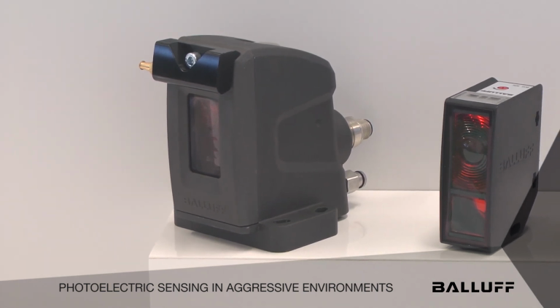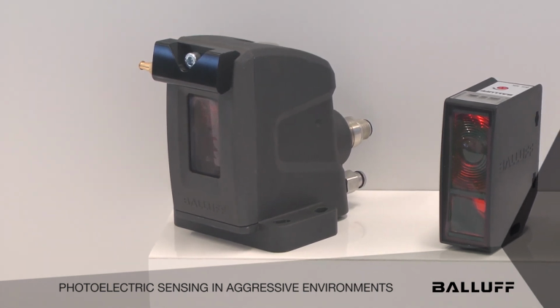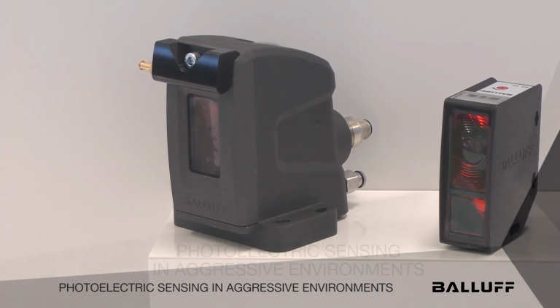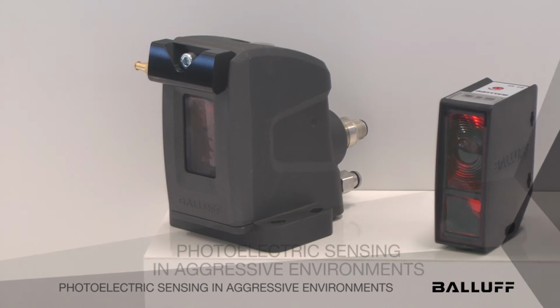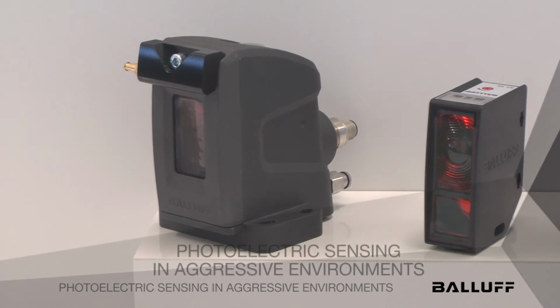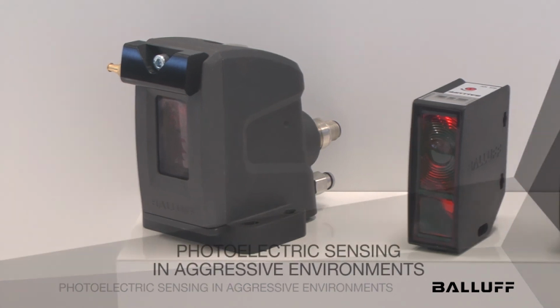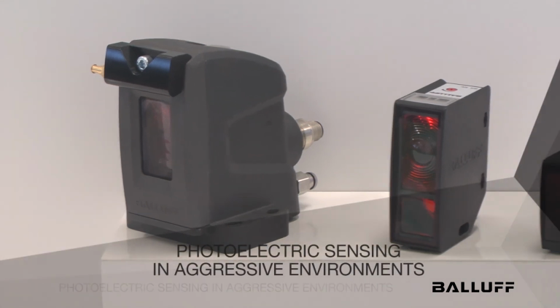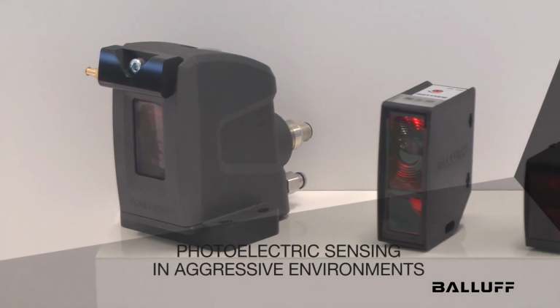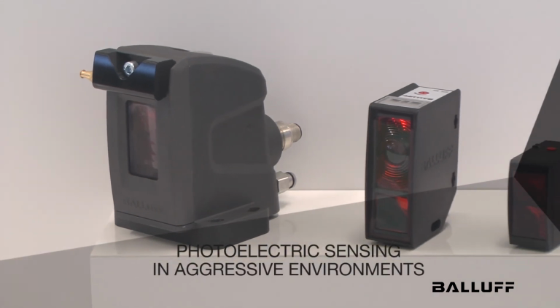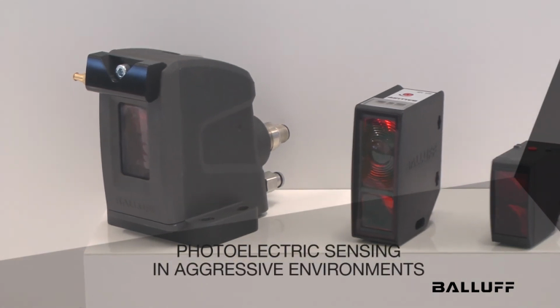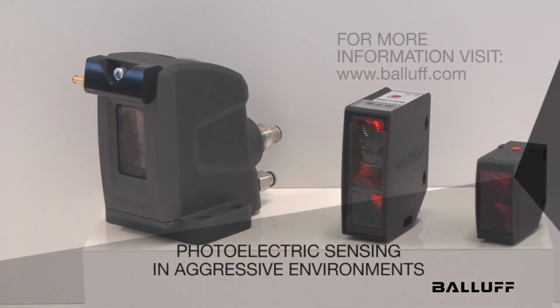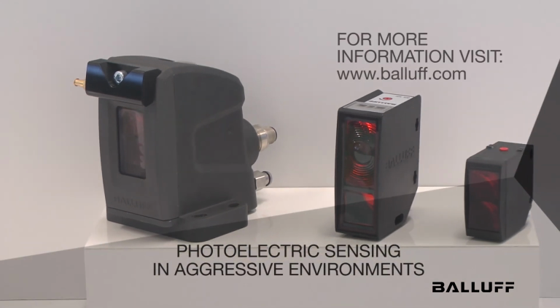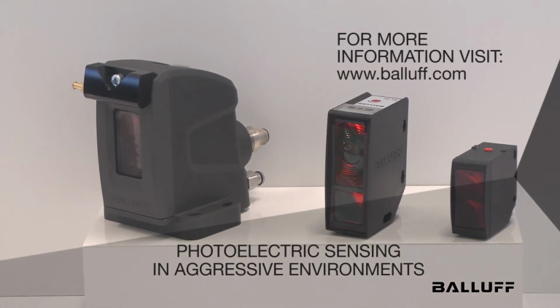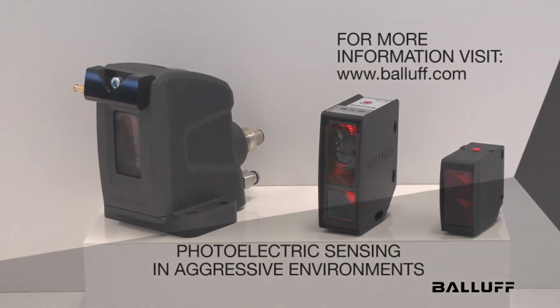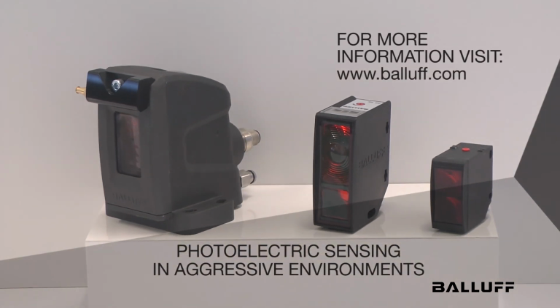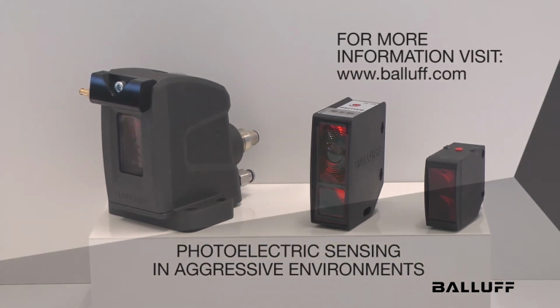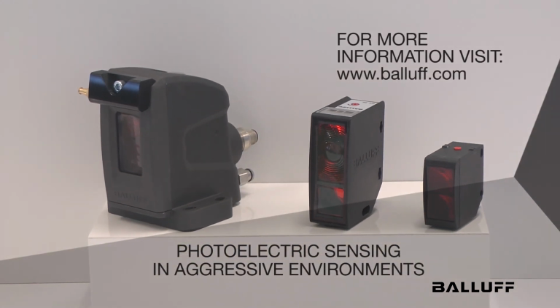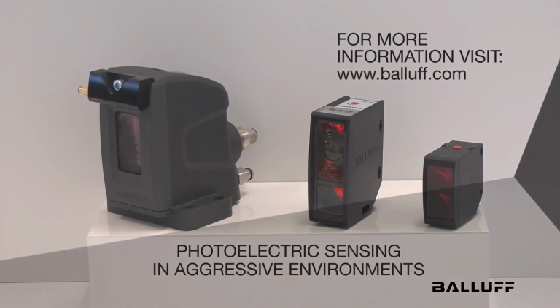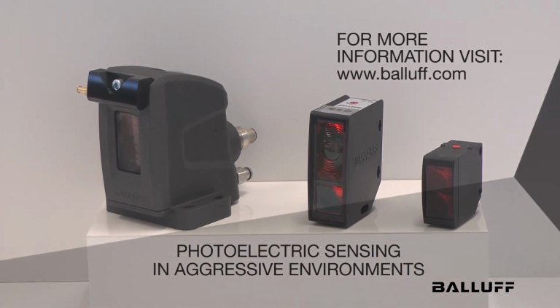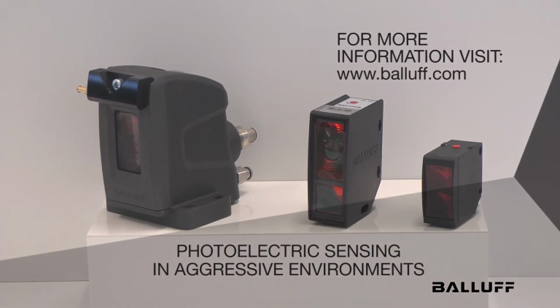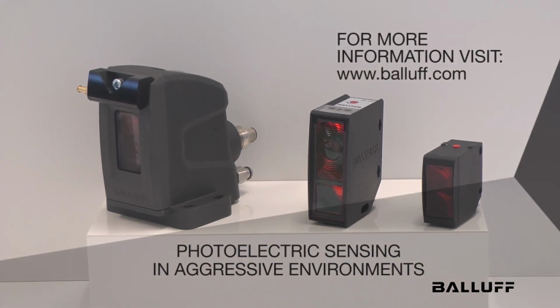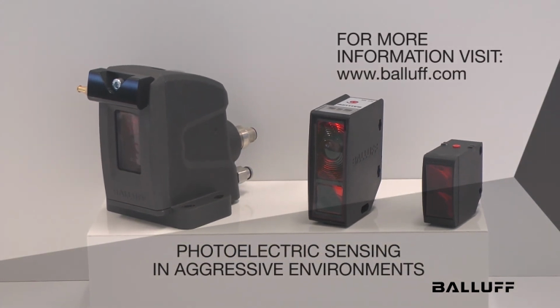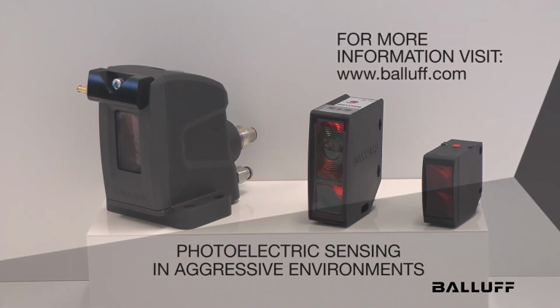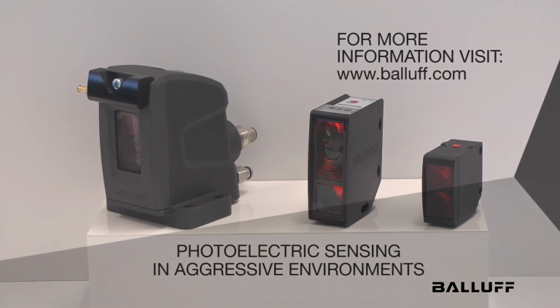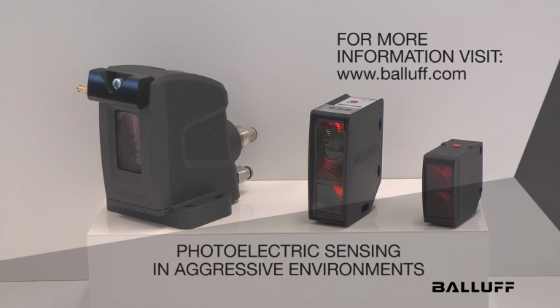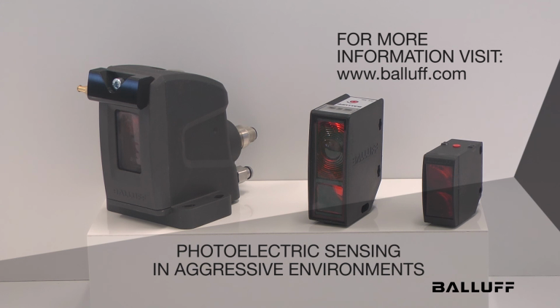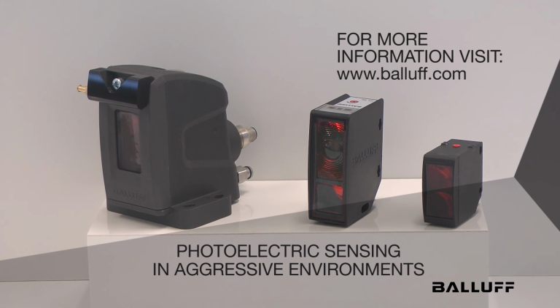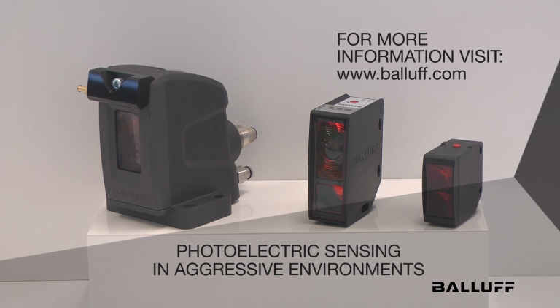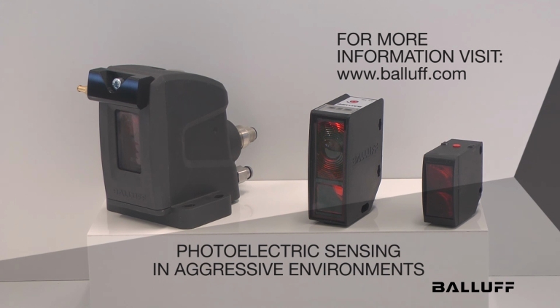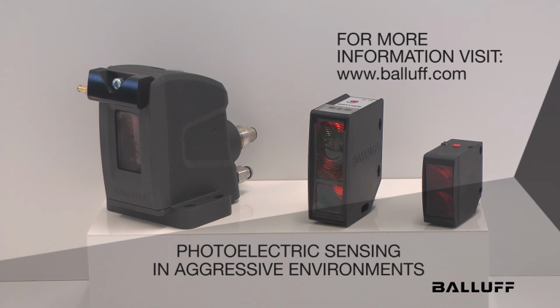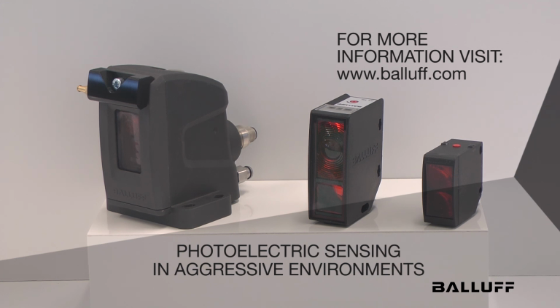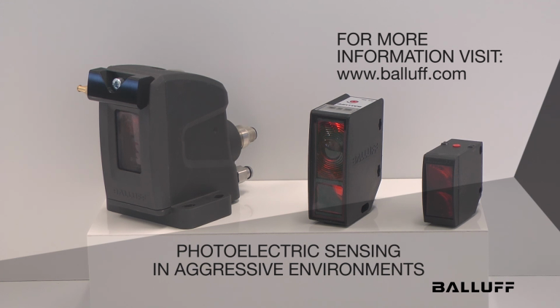Thank you, and if you need any more information, please feel free to call your BALAF representative, your local BALAF distributor, or check out our website.